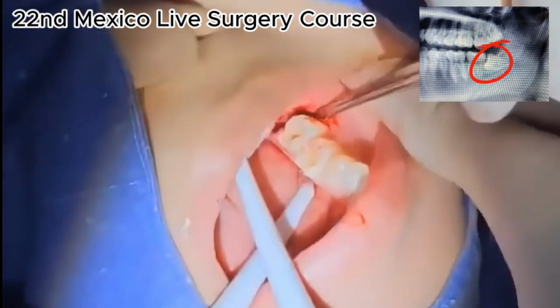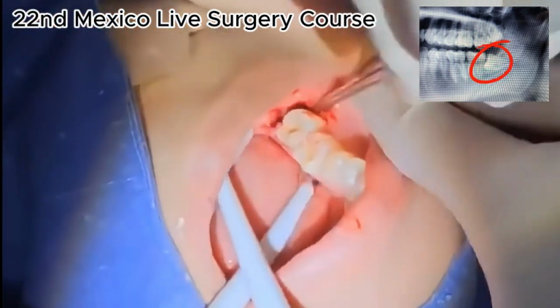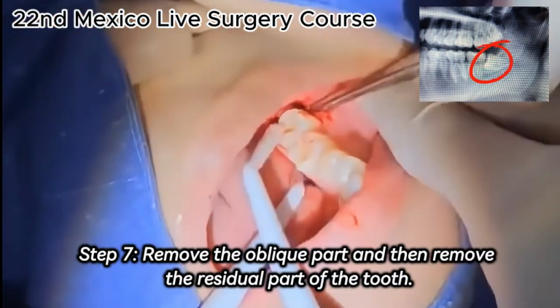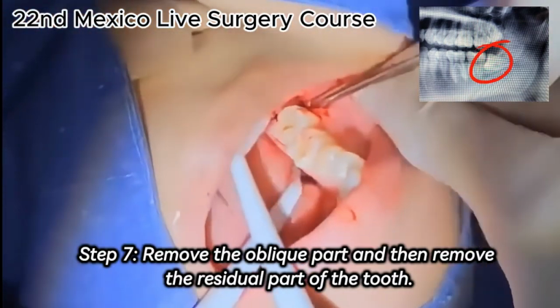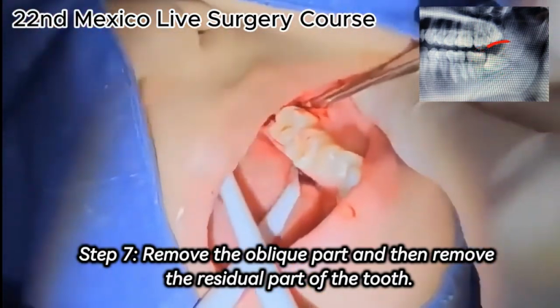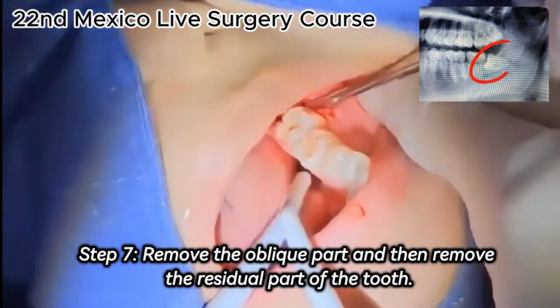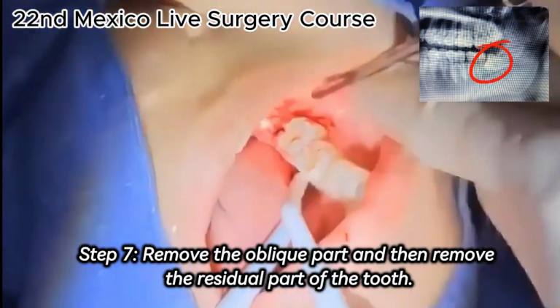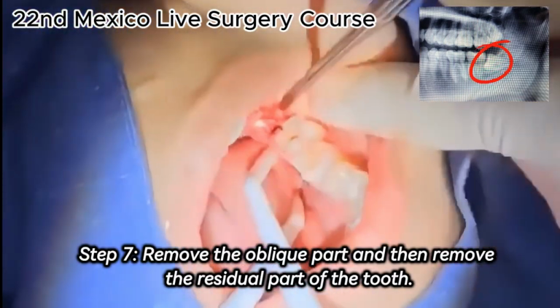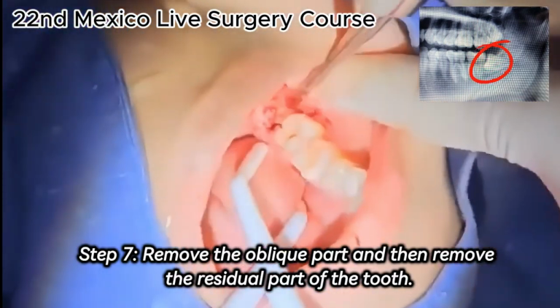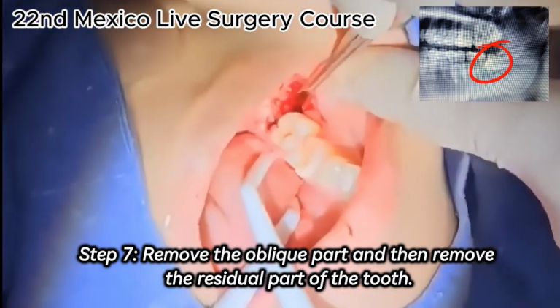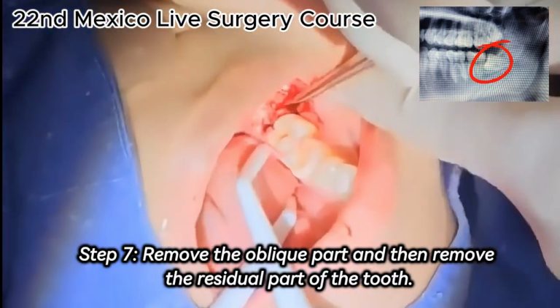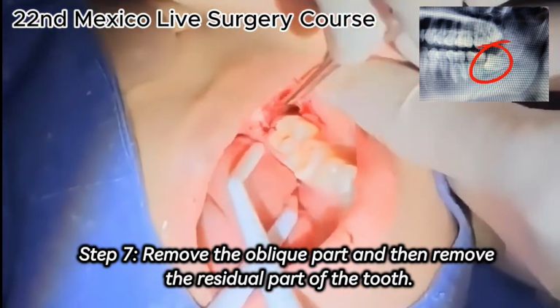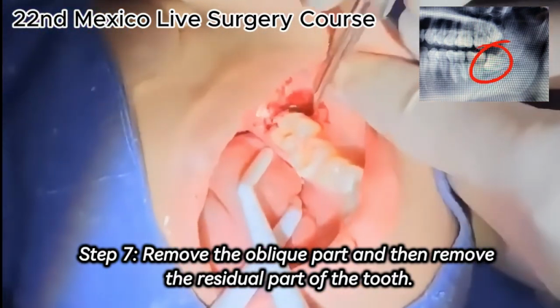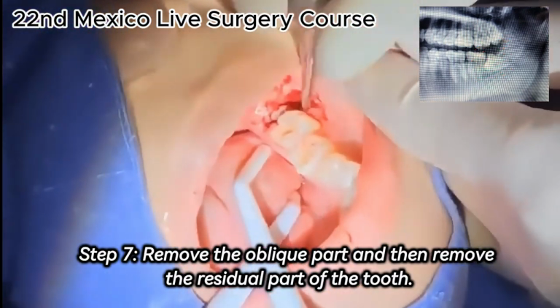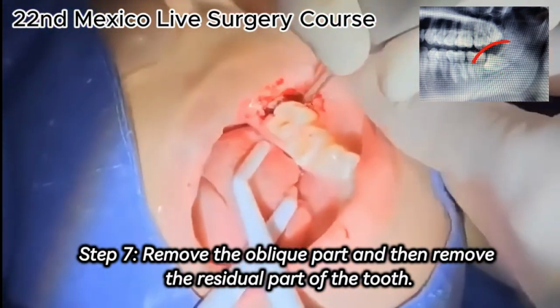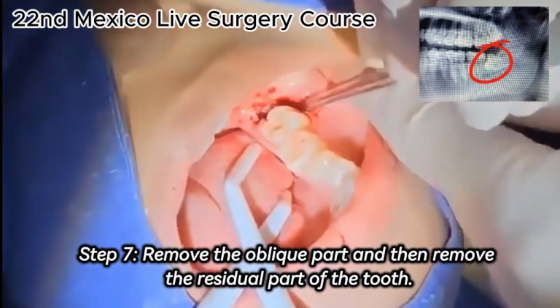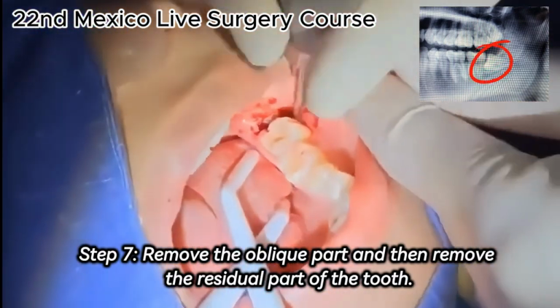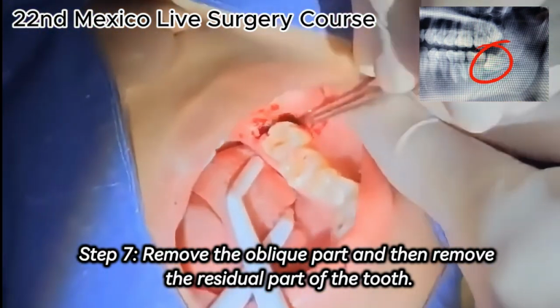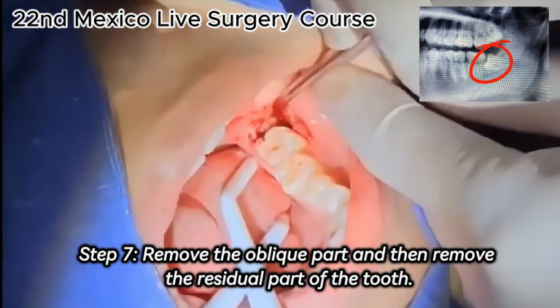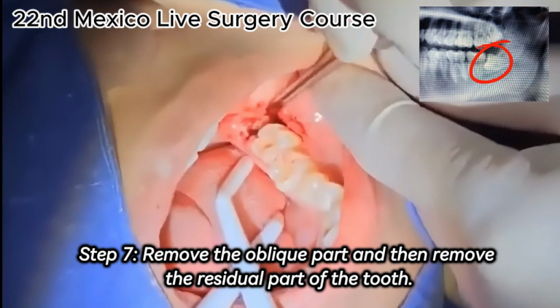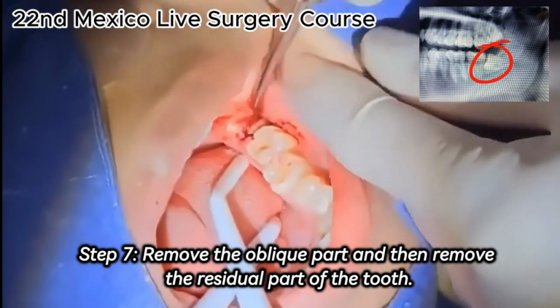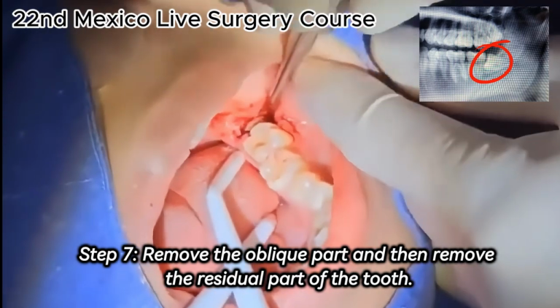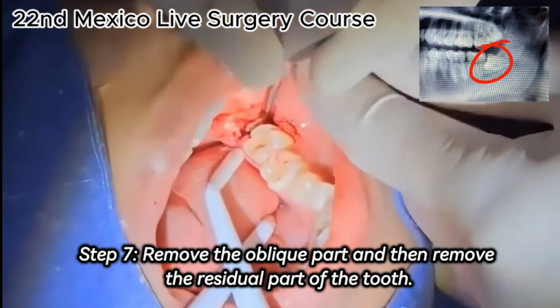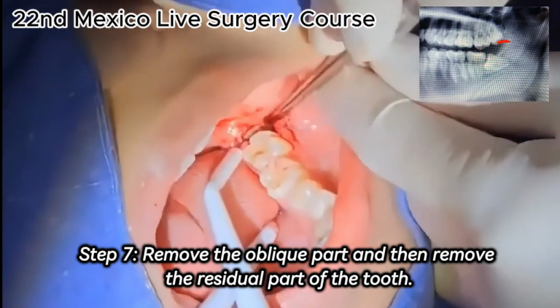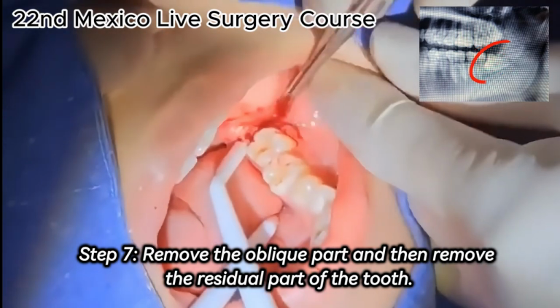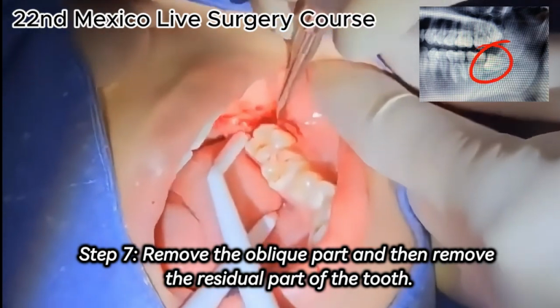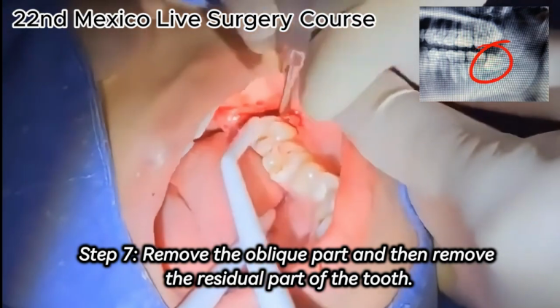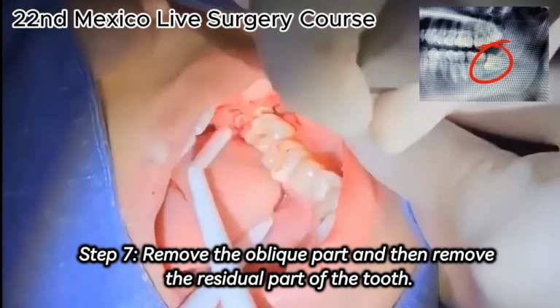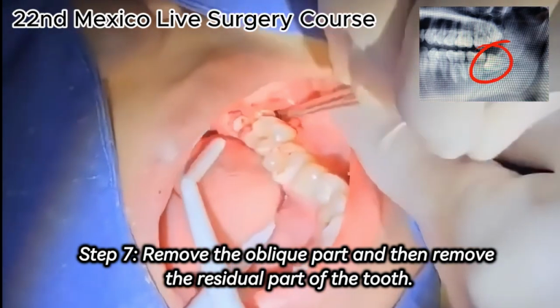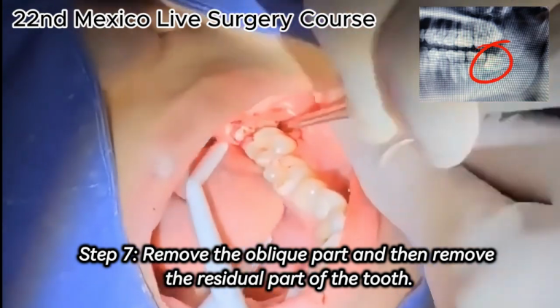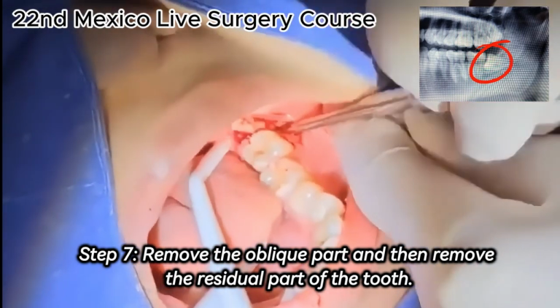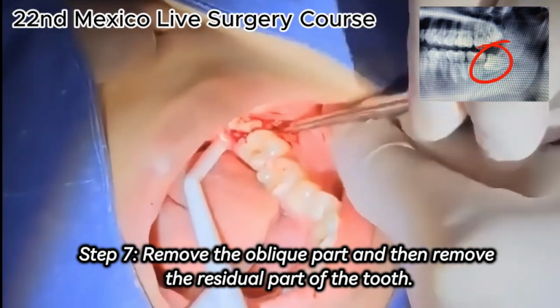Step 7. Remove the oblique part and then remove the residual part of the tooth.